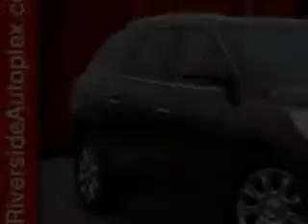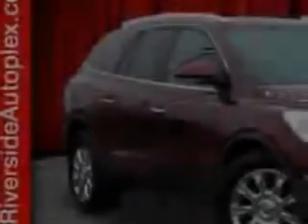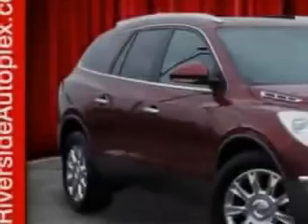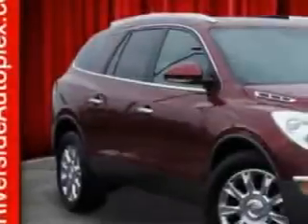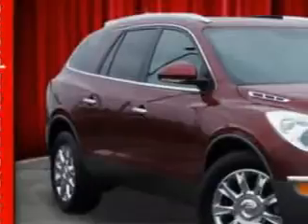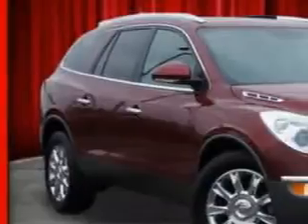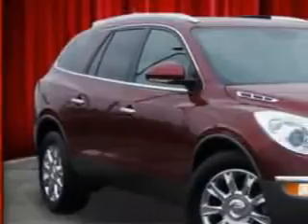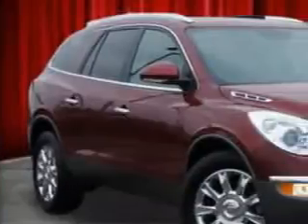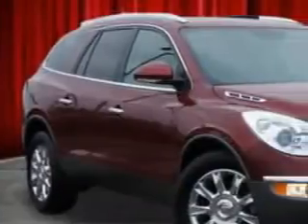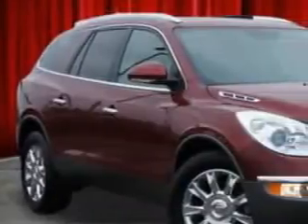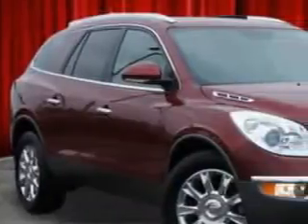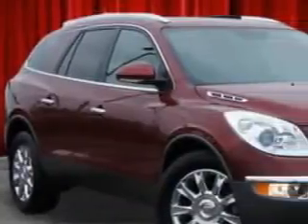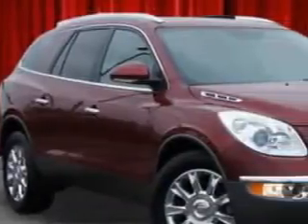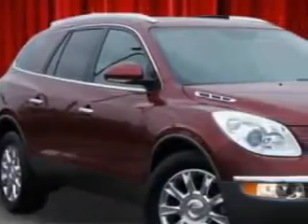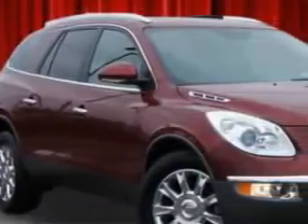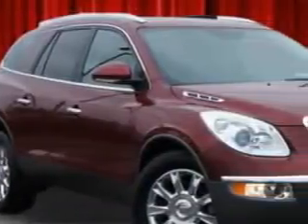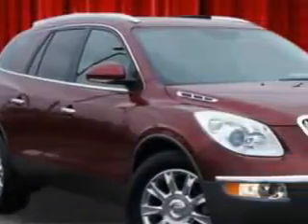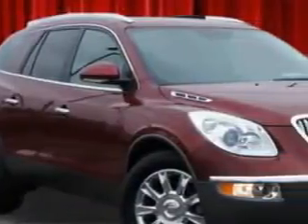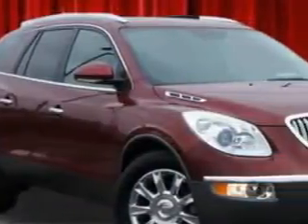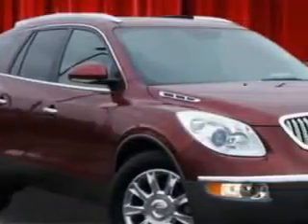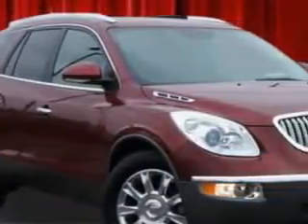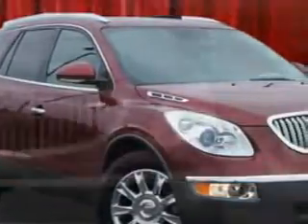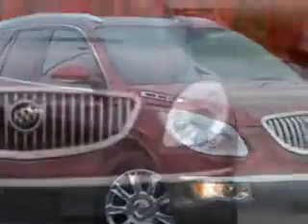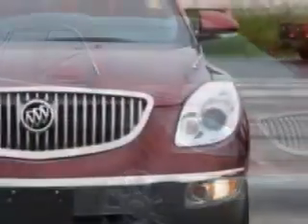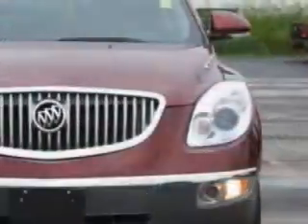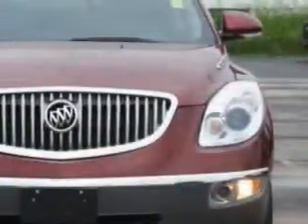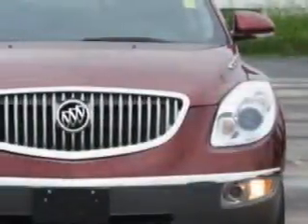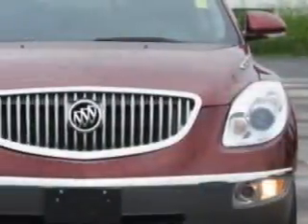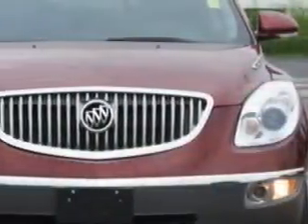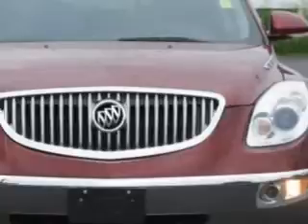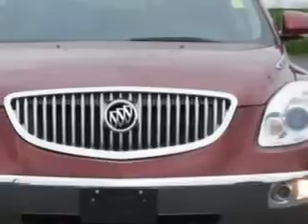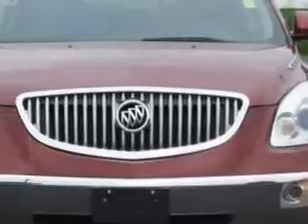Ready for the very best? Let Riverside Autoplex of Muskogee show you what luxury really means.